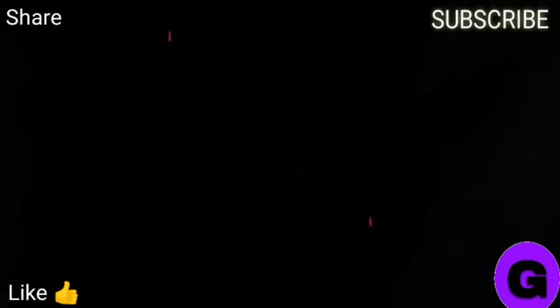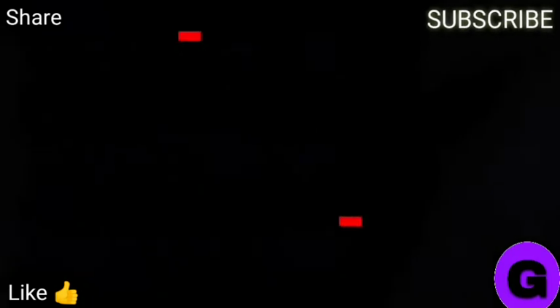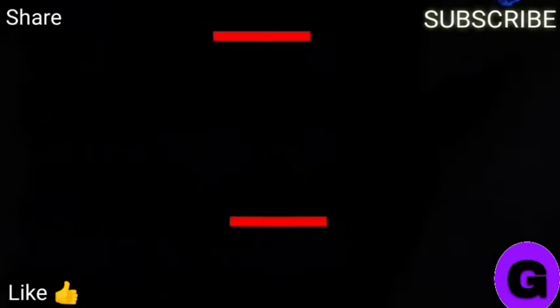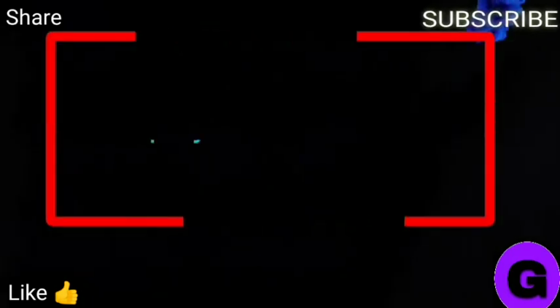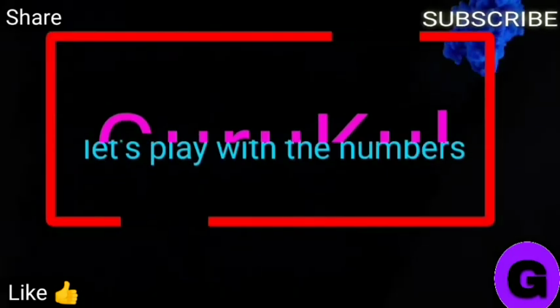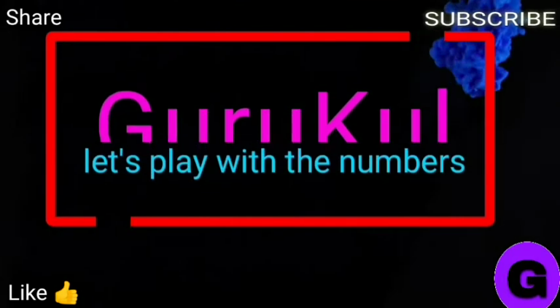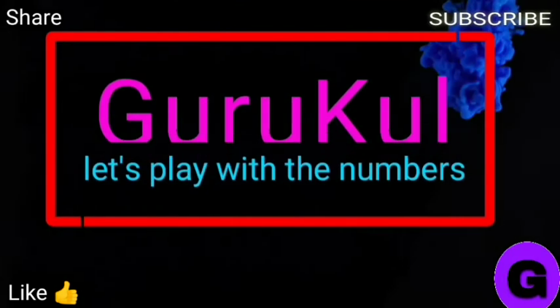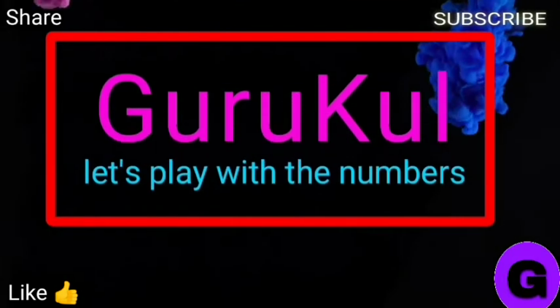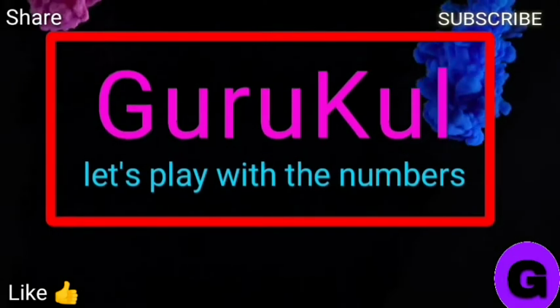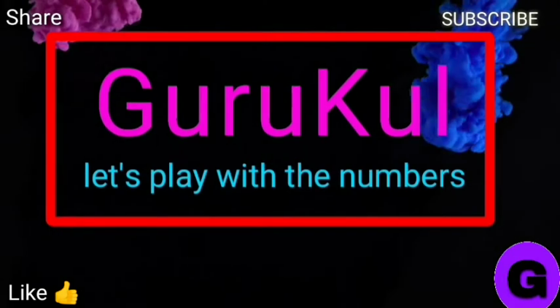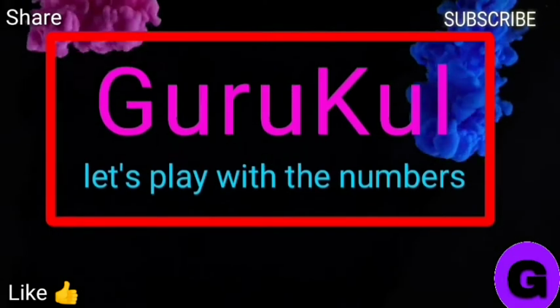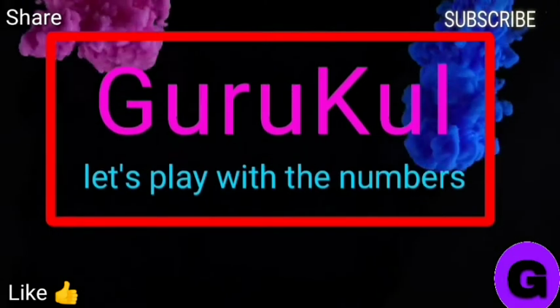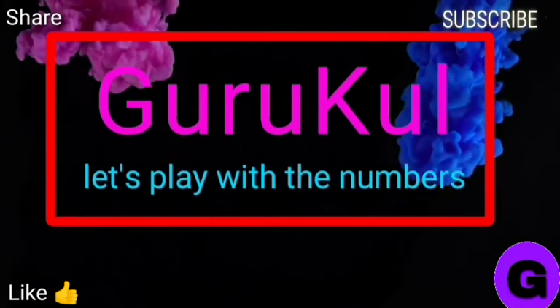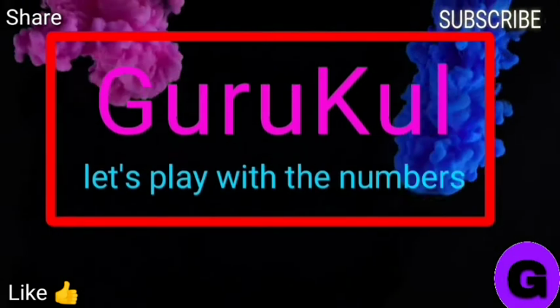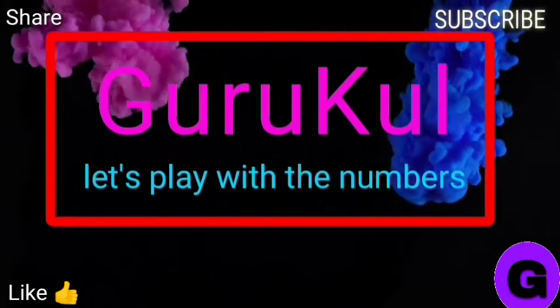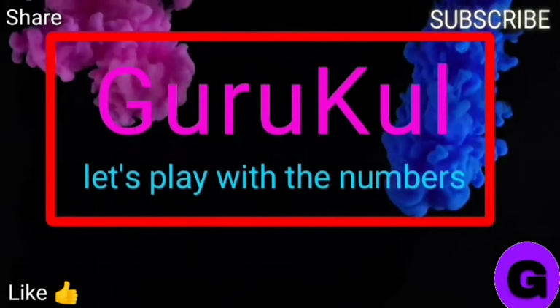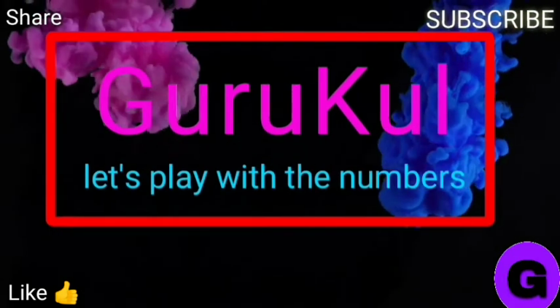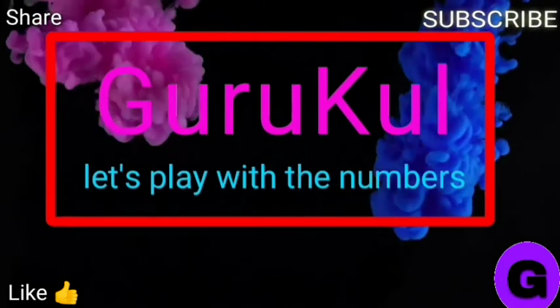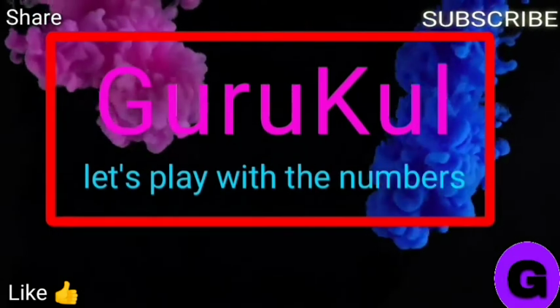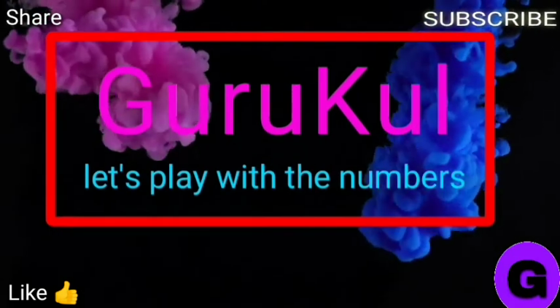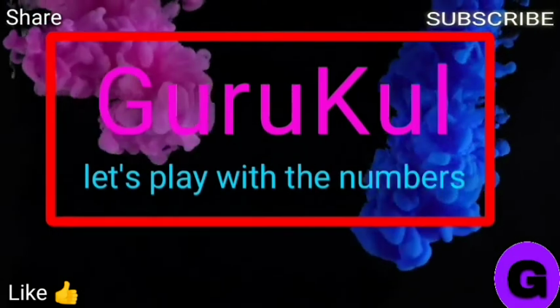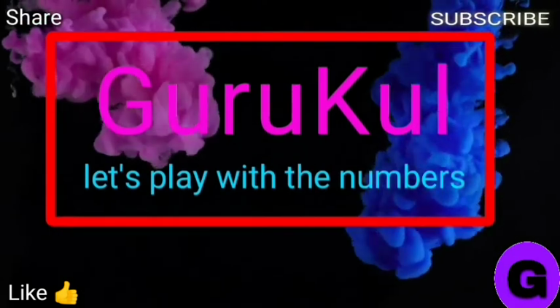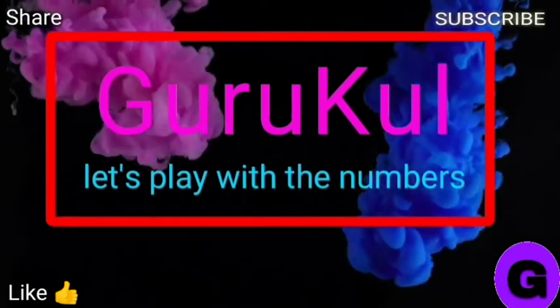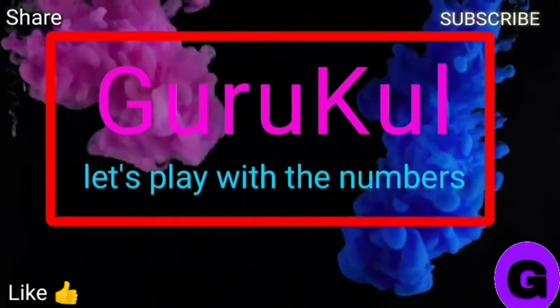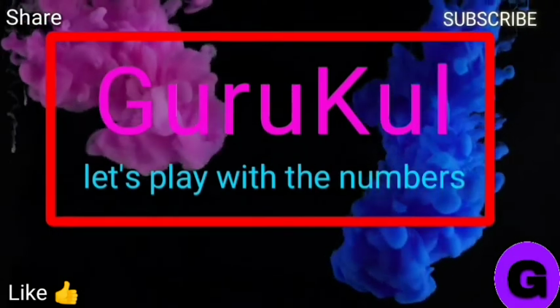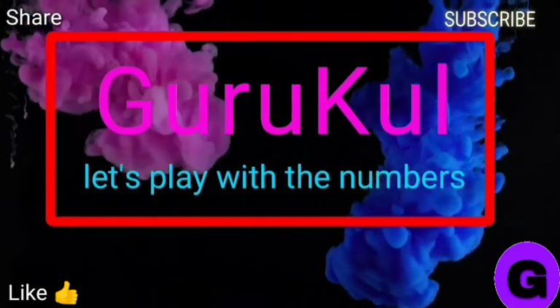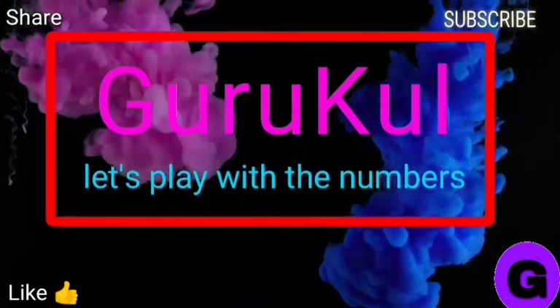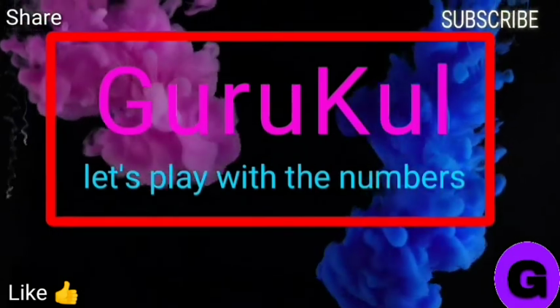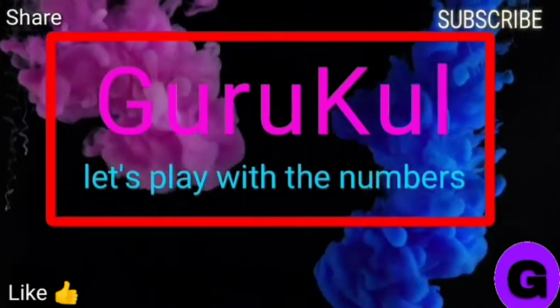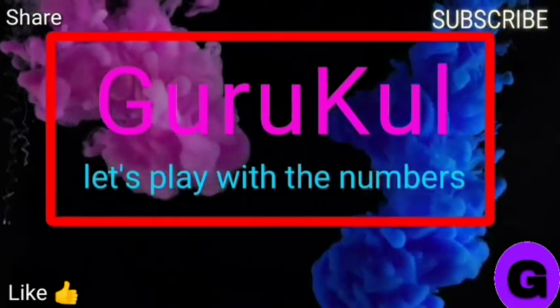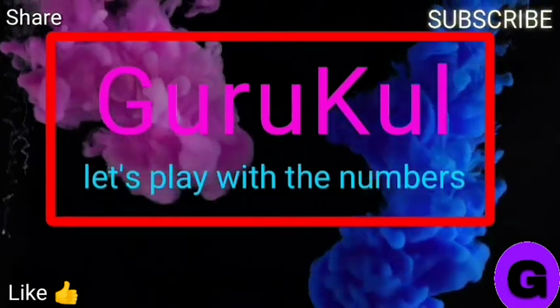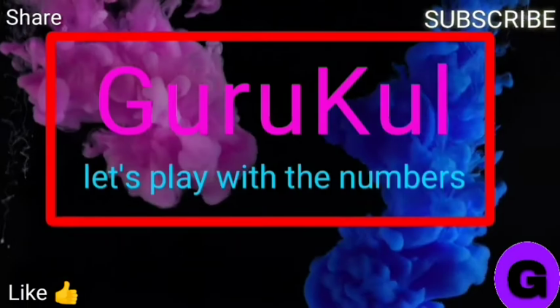Hello friends, welcome back once again to our channel Guru Kudu.